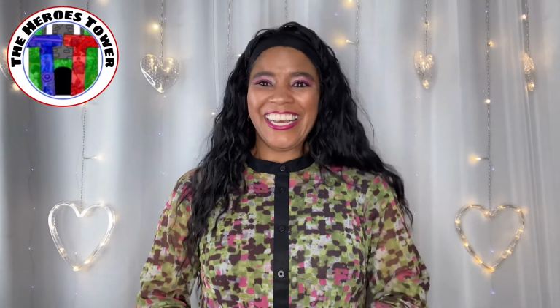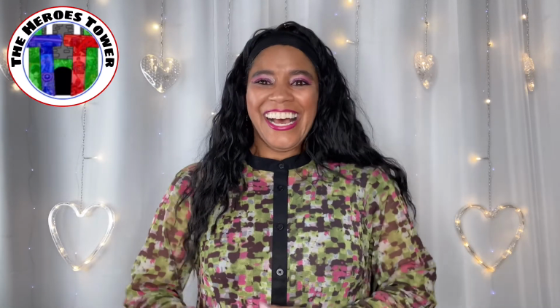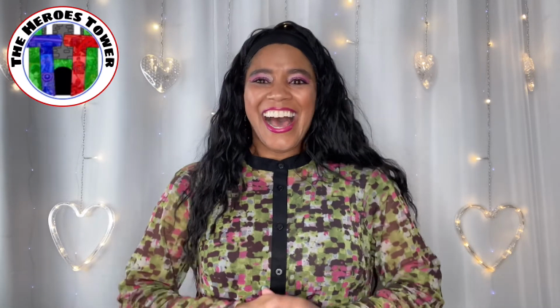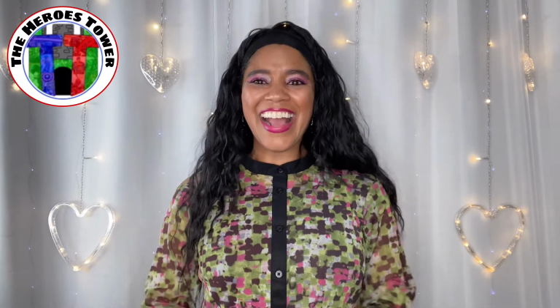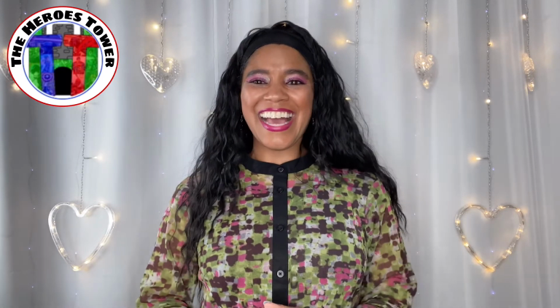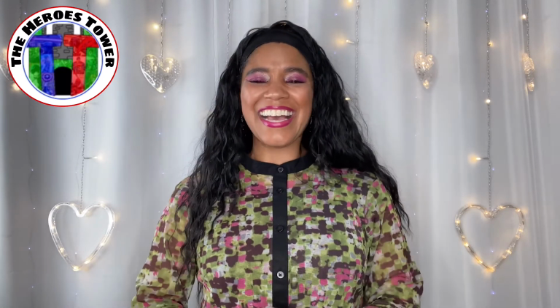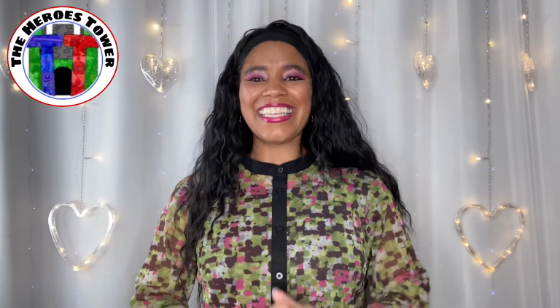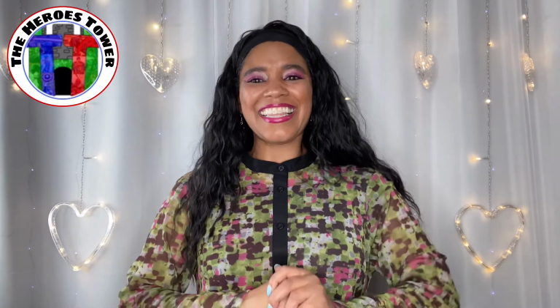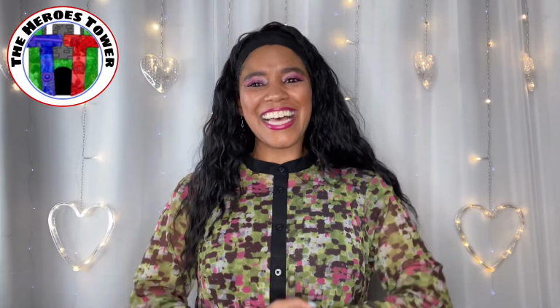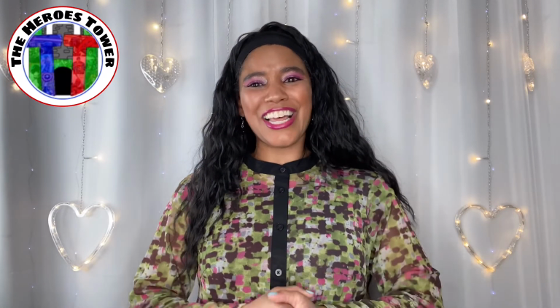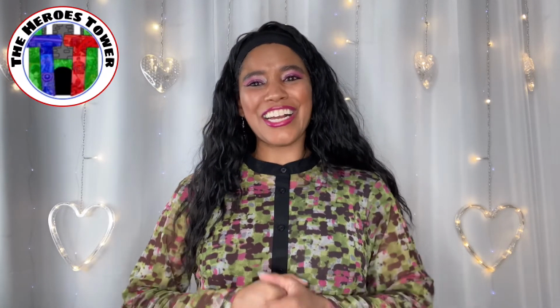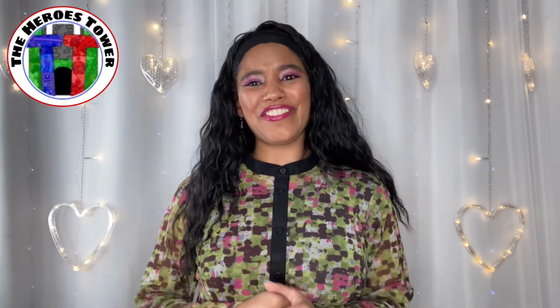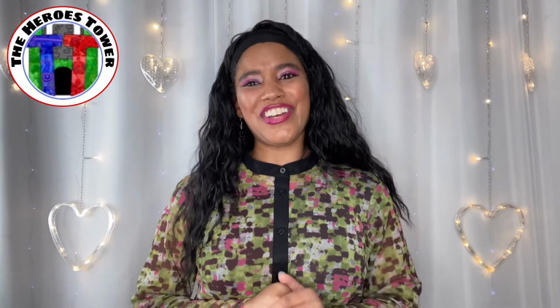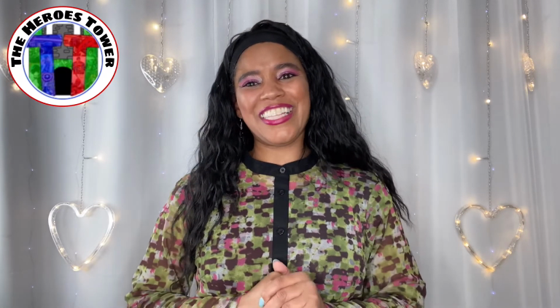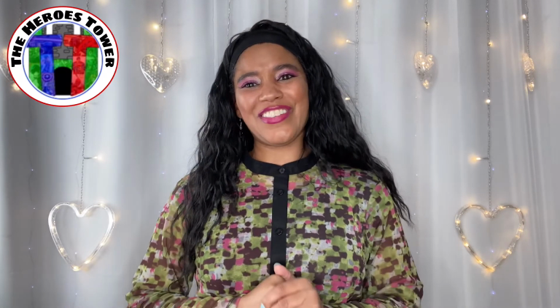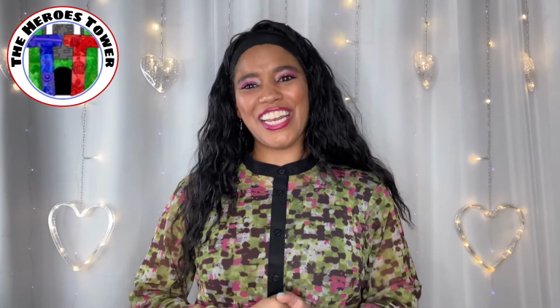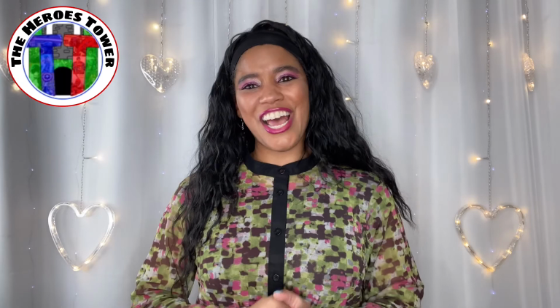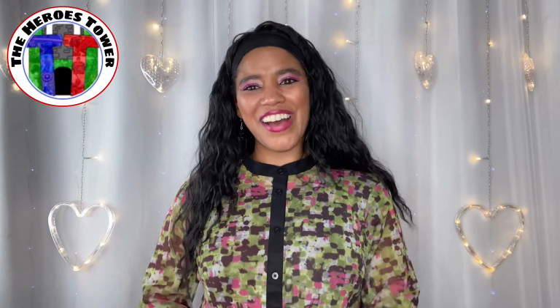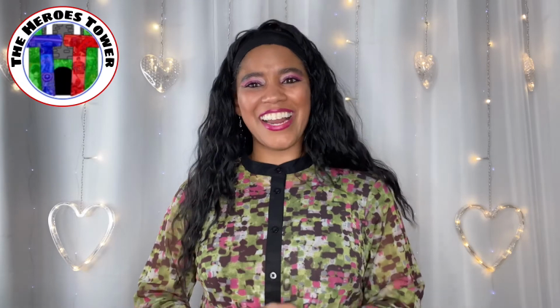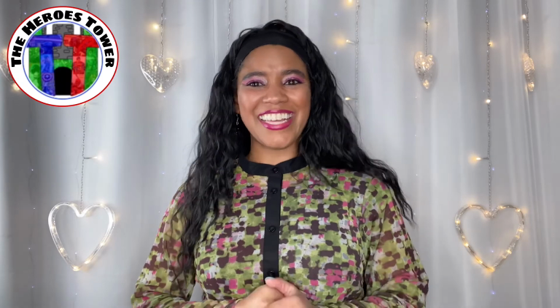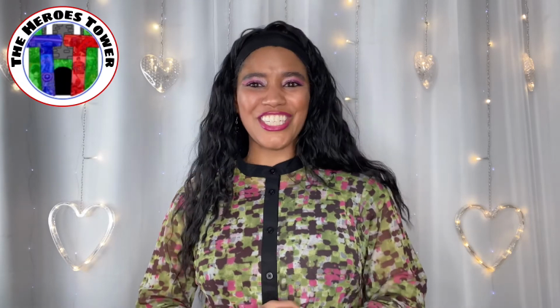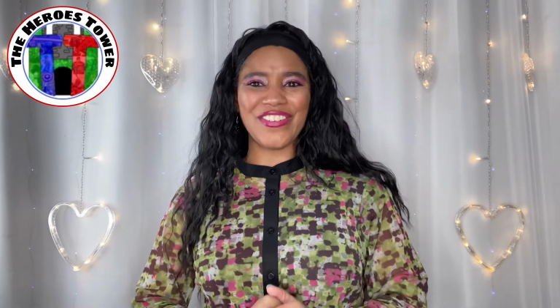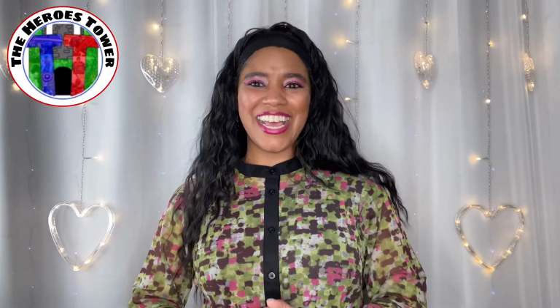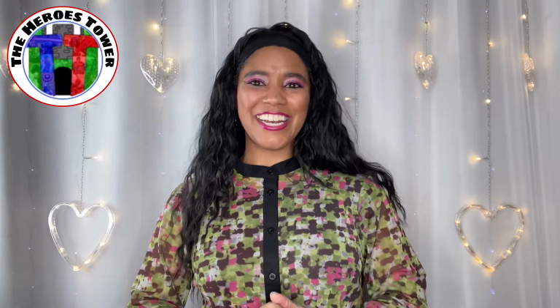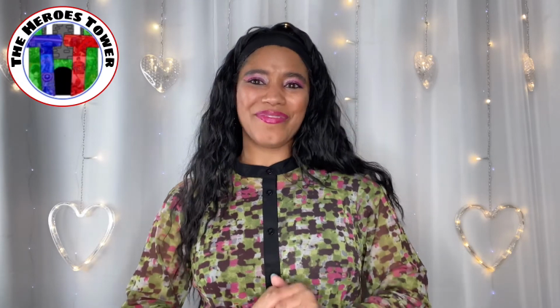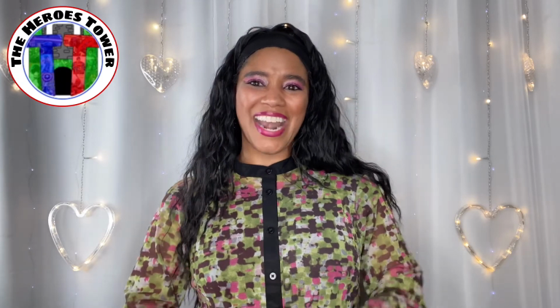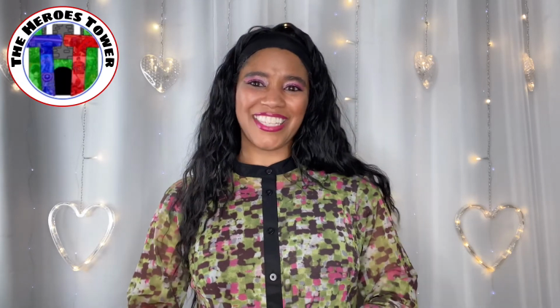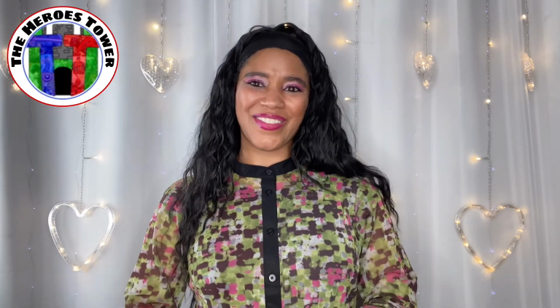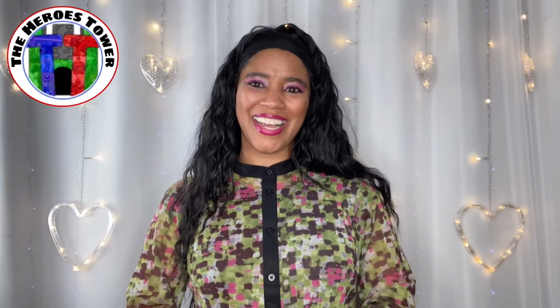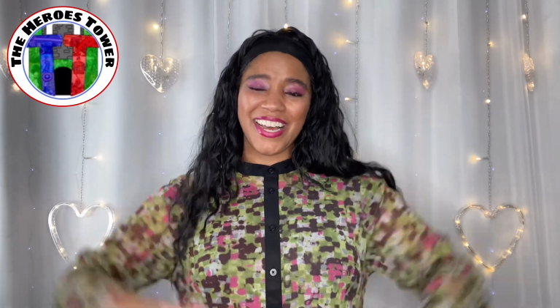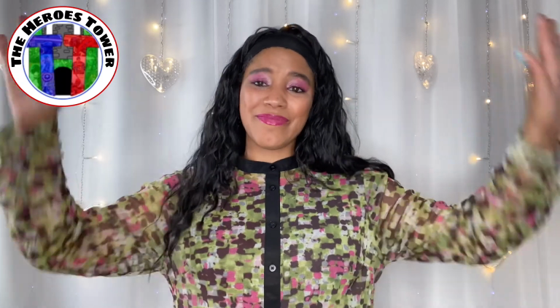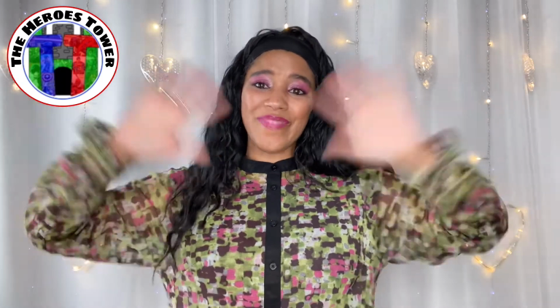That's all I got for you in this video, and I'll catch you in my next one. Bye!